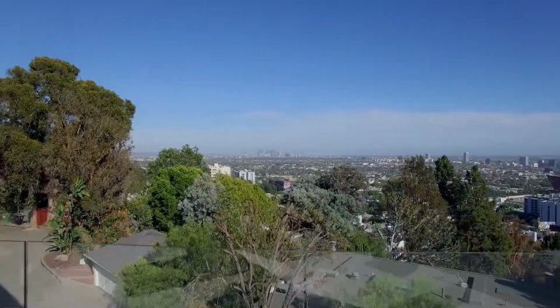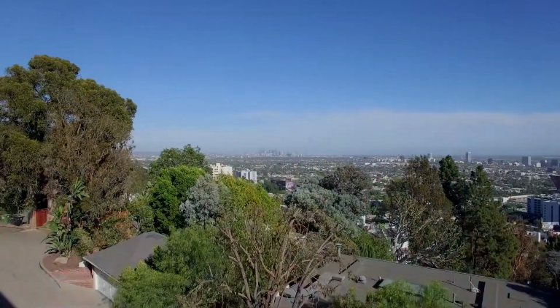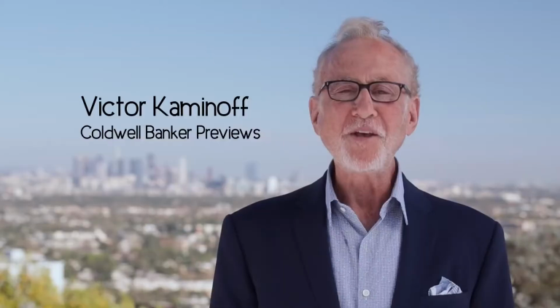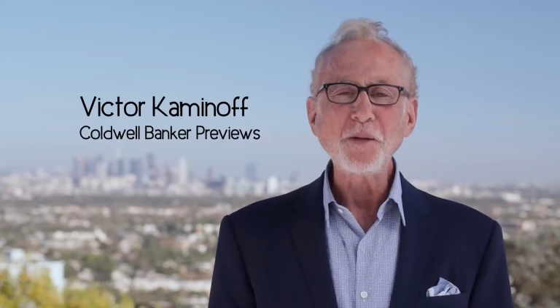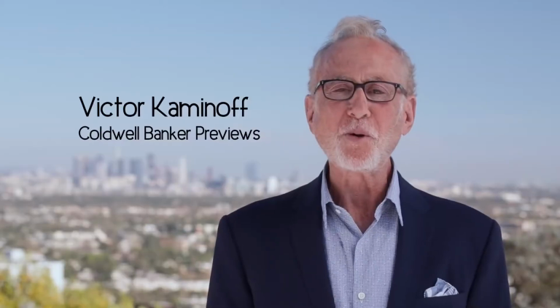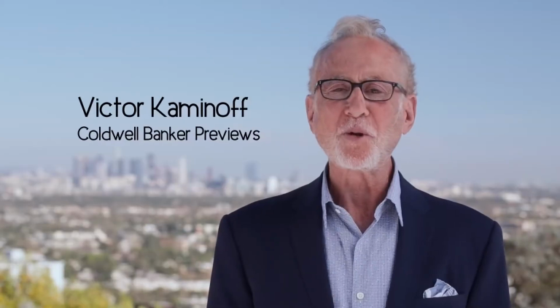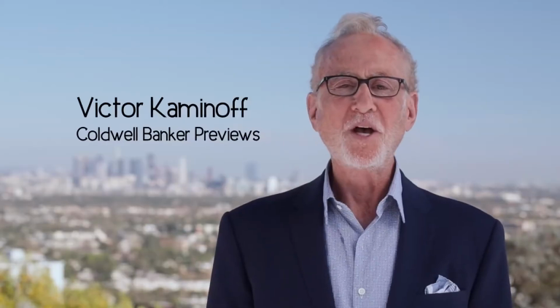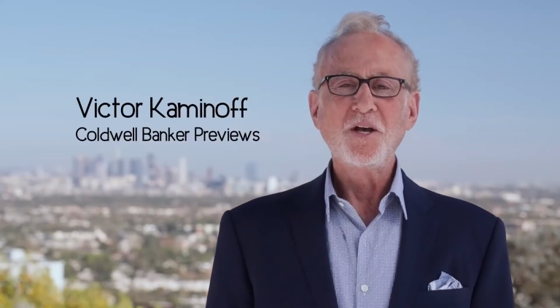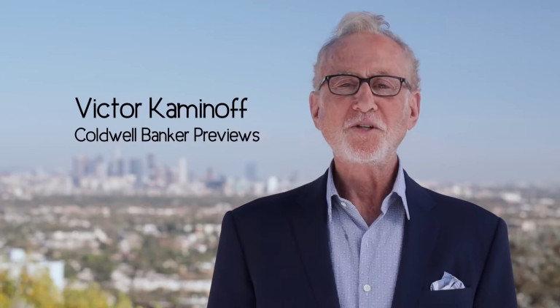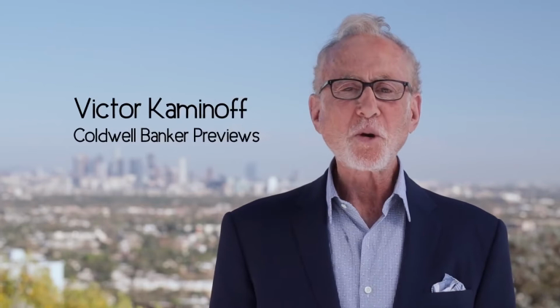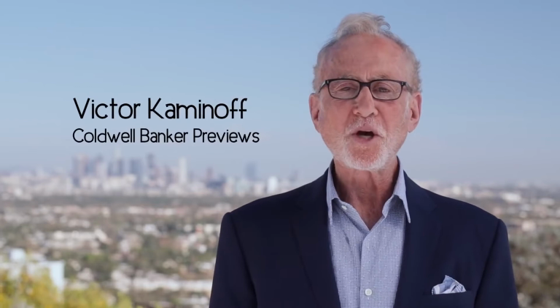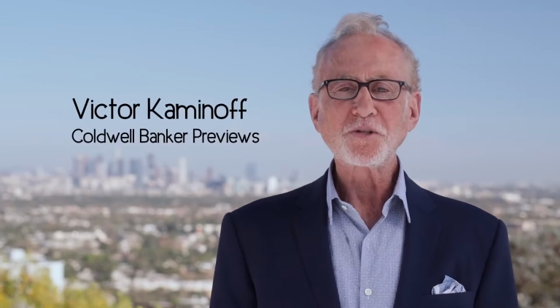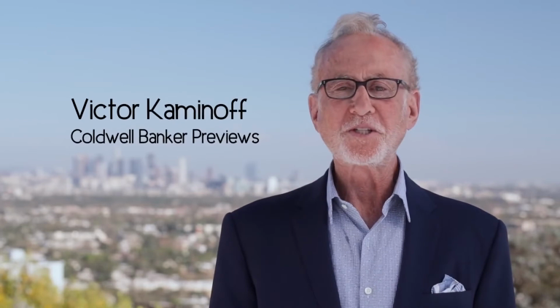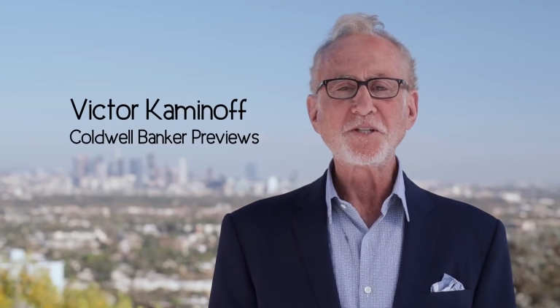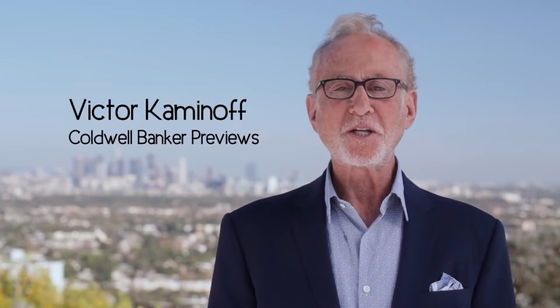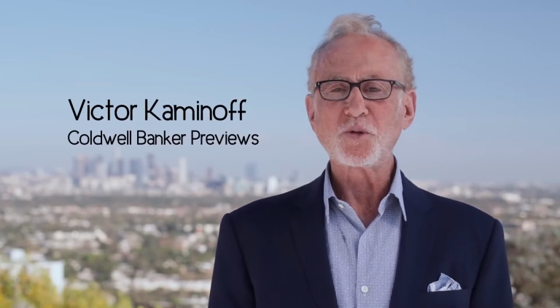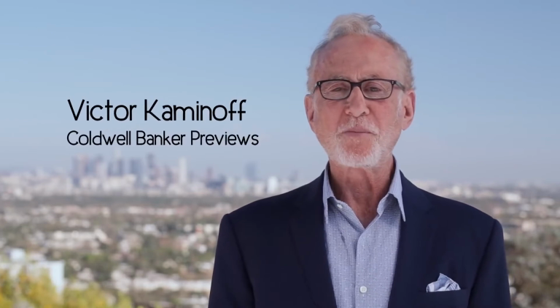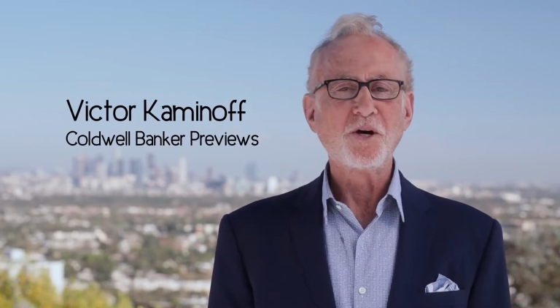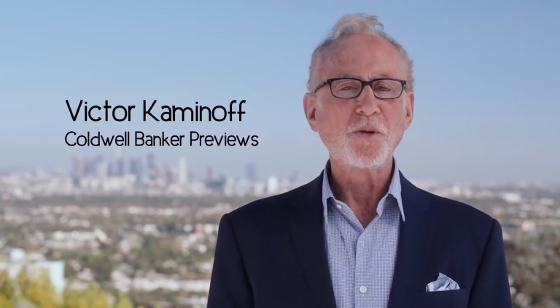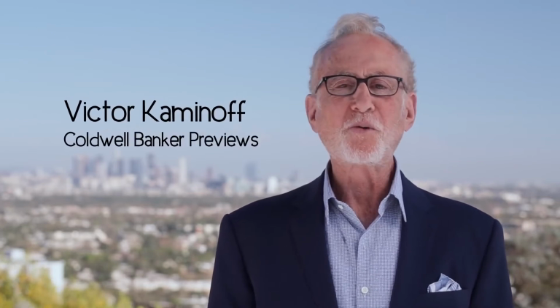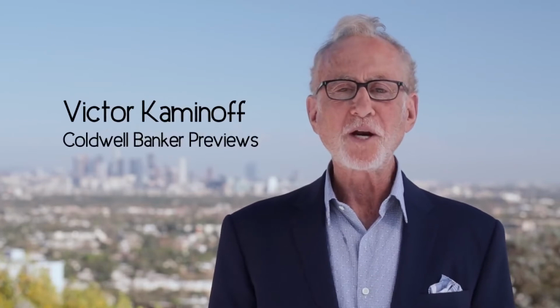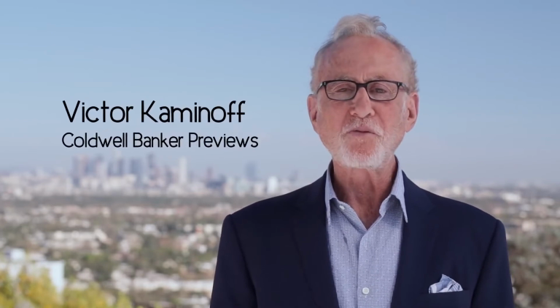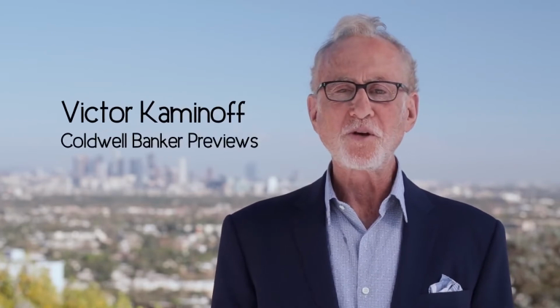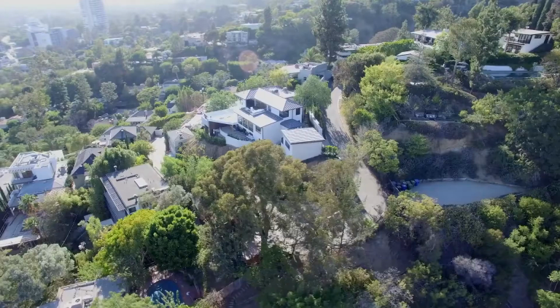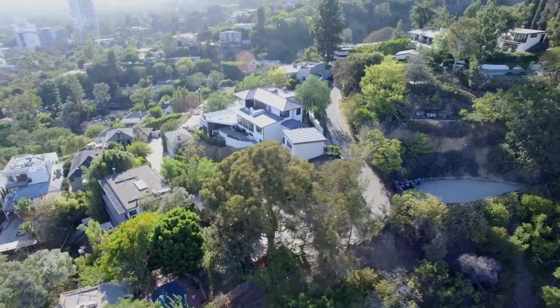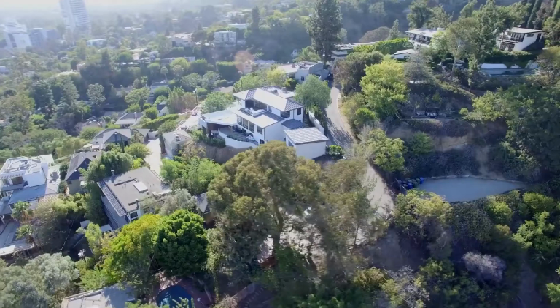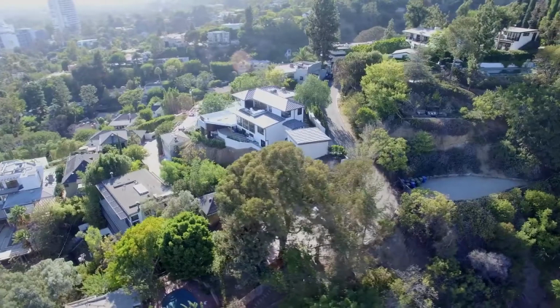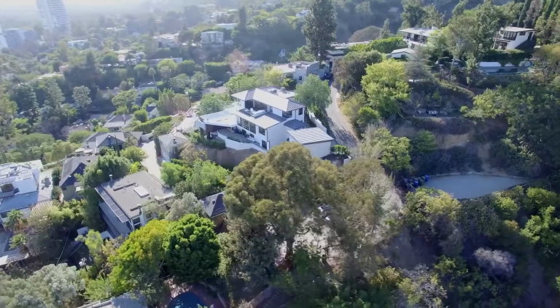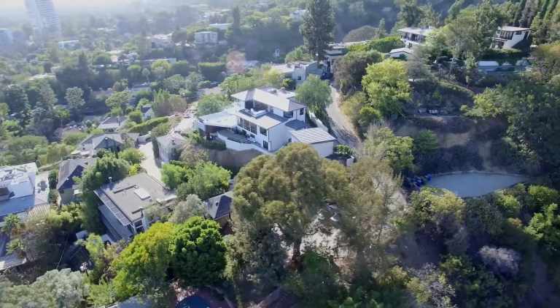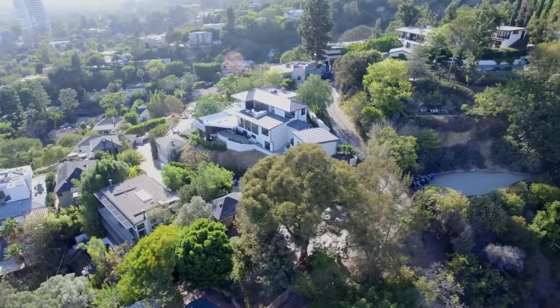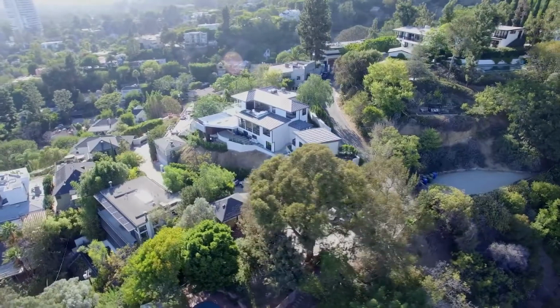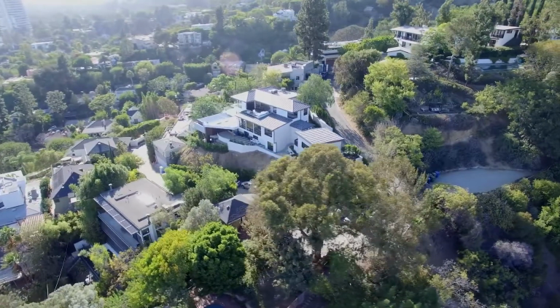With an infinity pool so close to the Sunset Strip with incredible views, this house has it all.